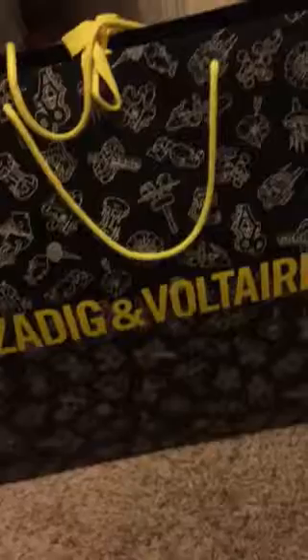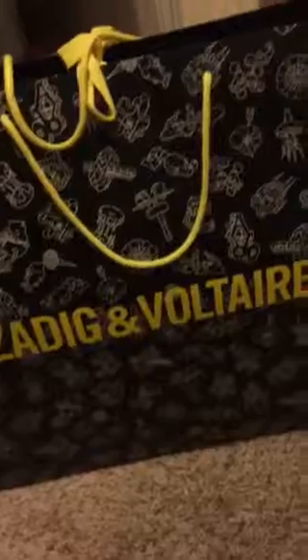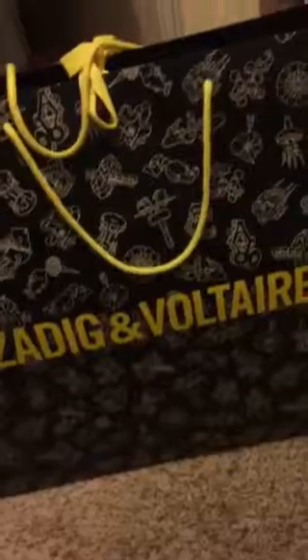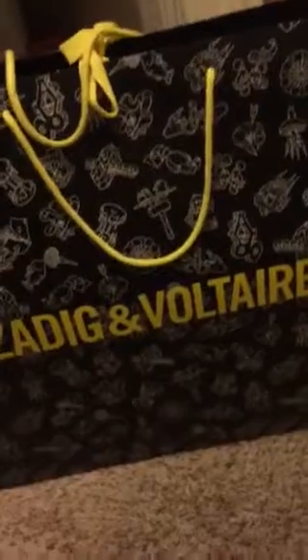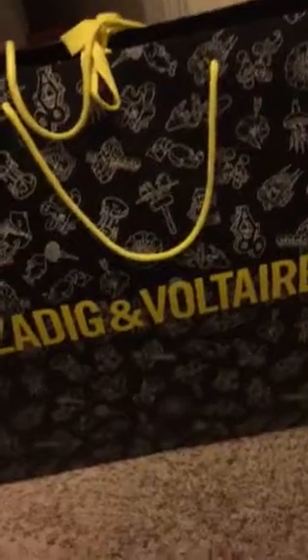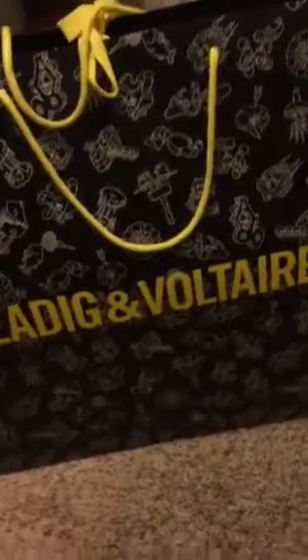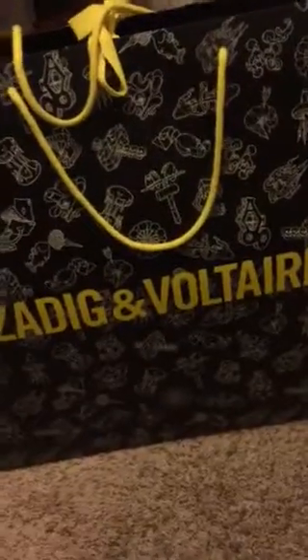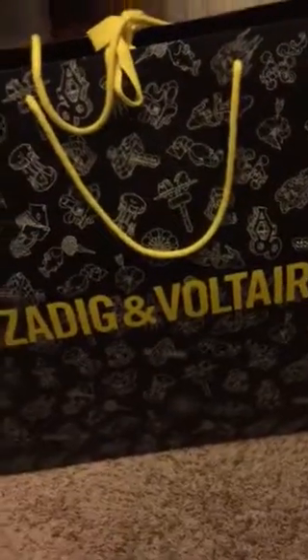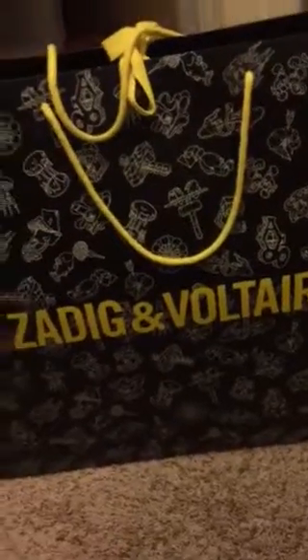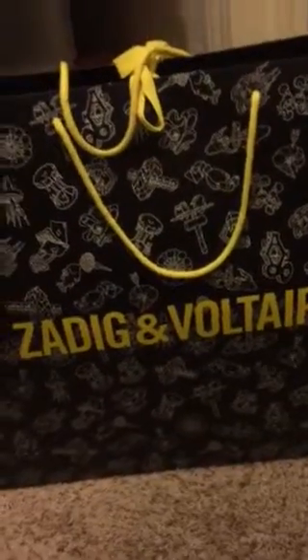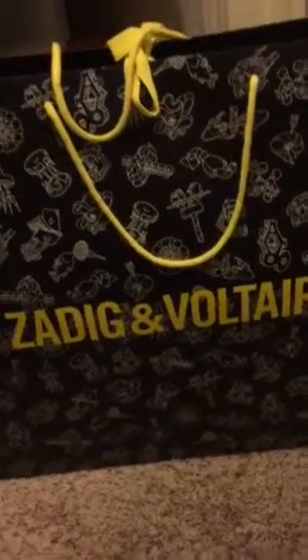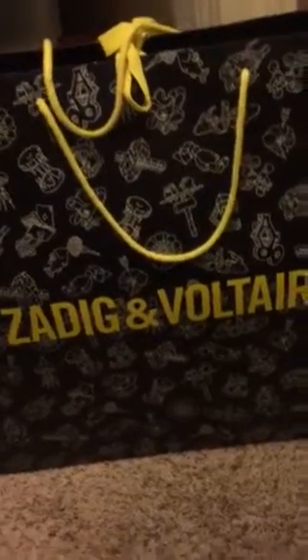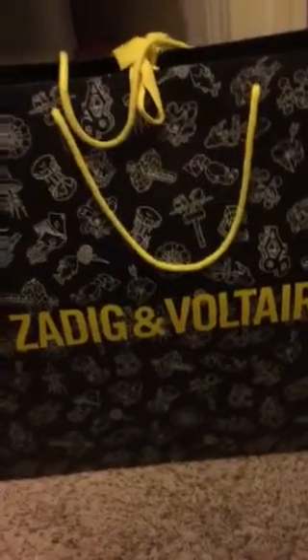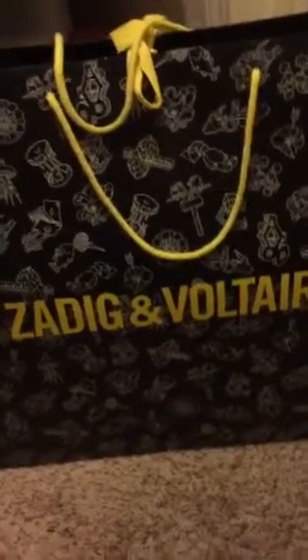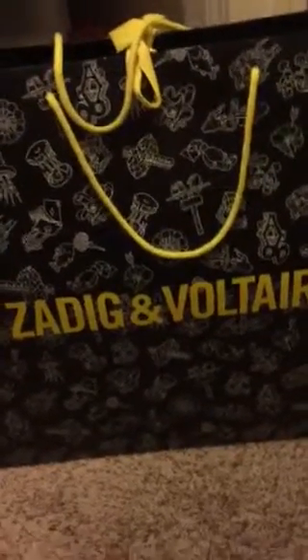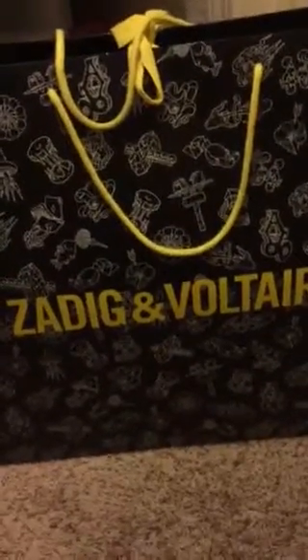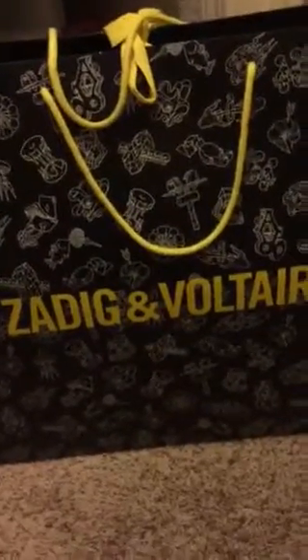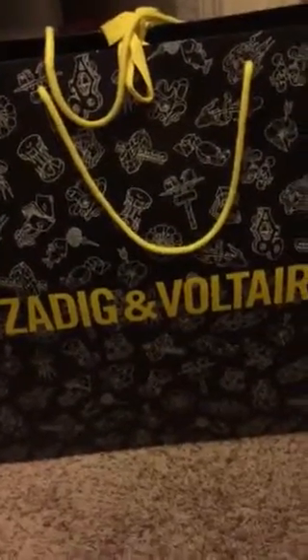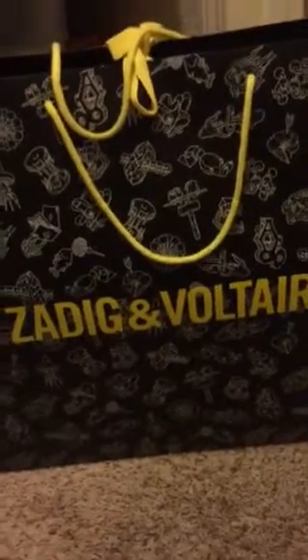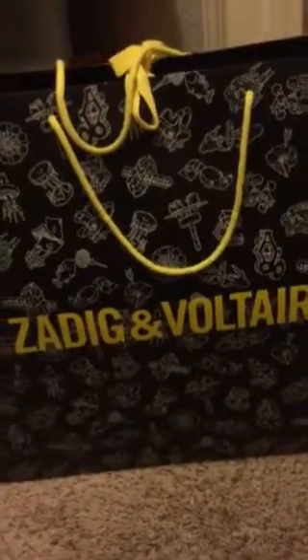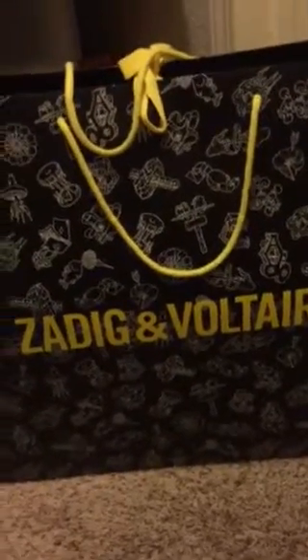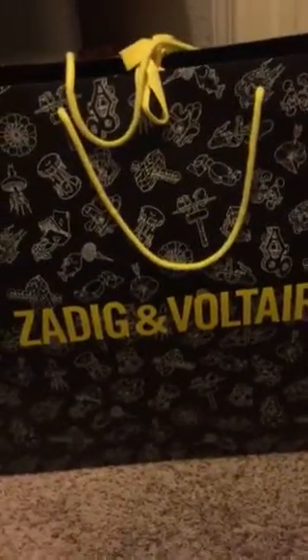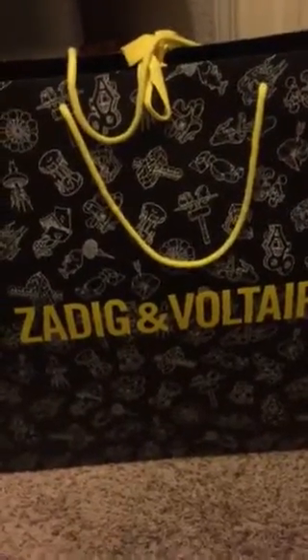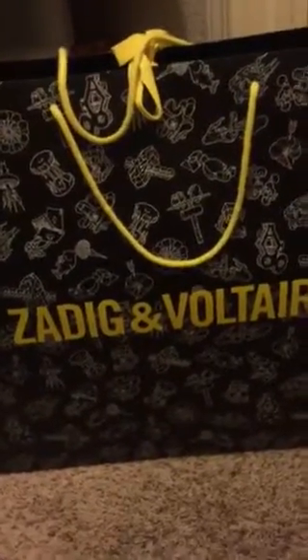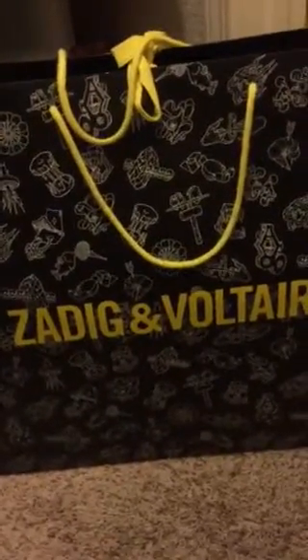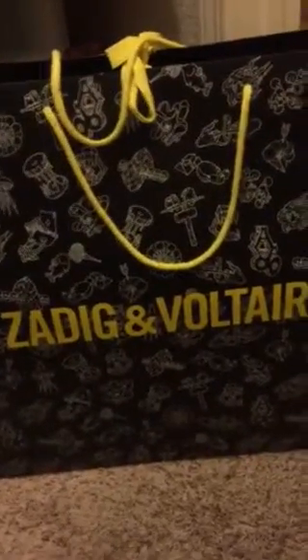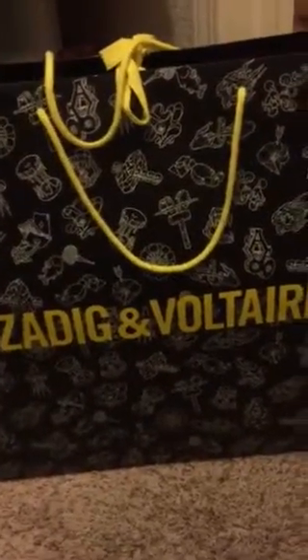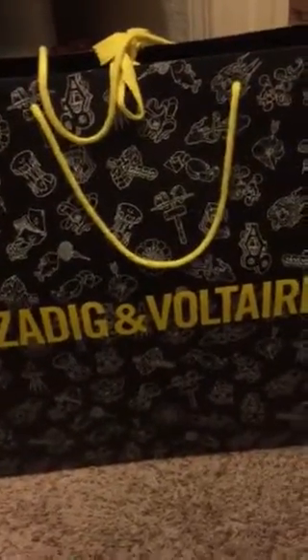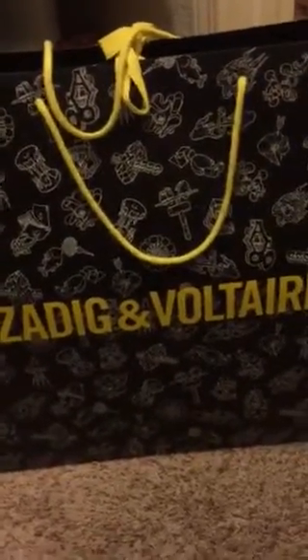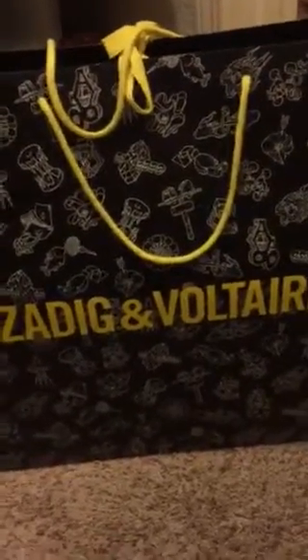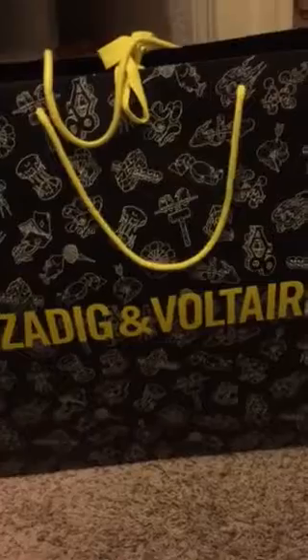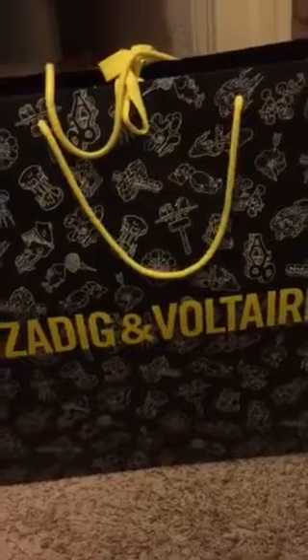Hey guys, so I'm not going to be in the frame, but this is gonna be an unboxing video today.